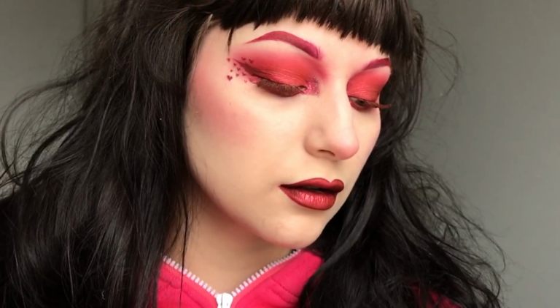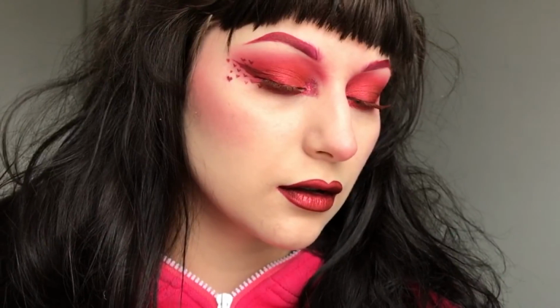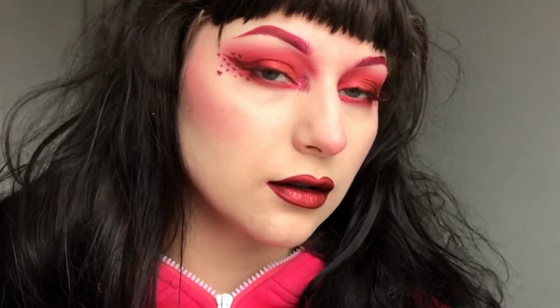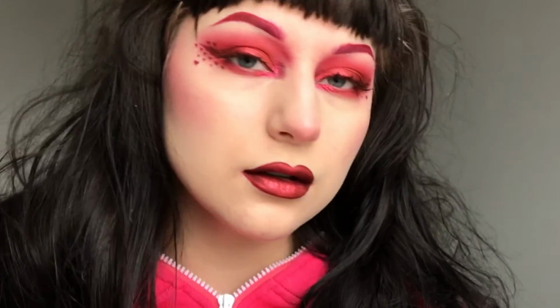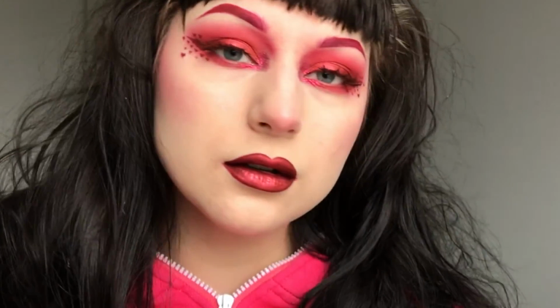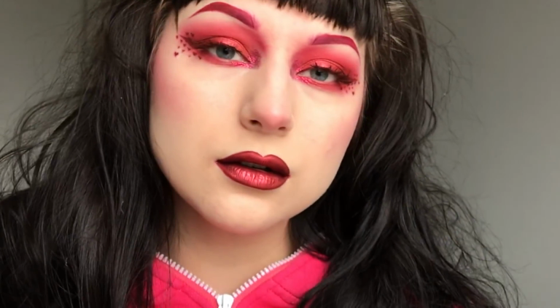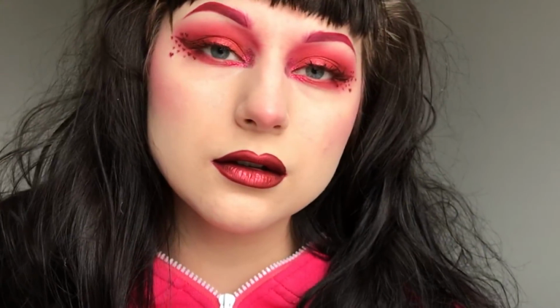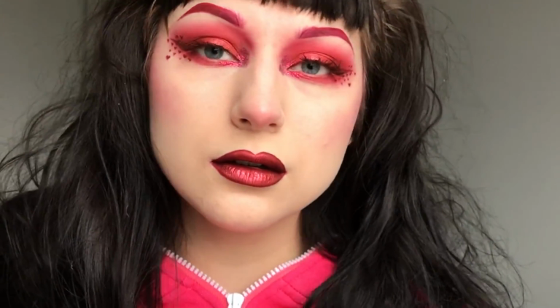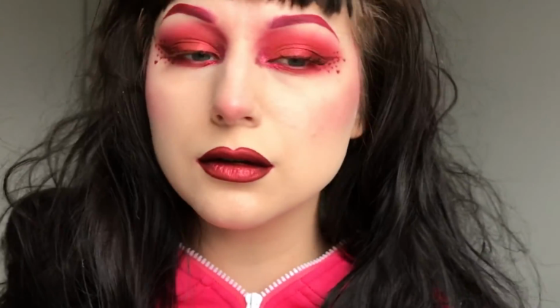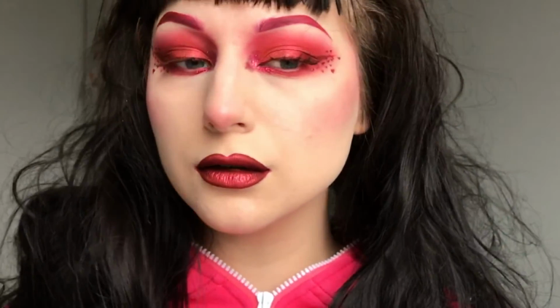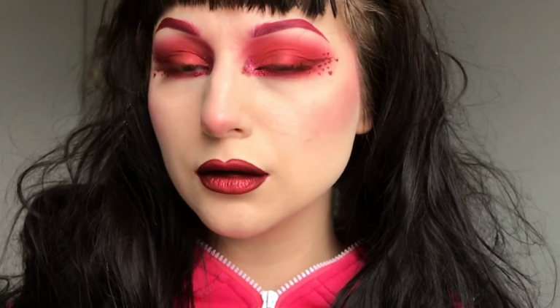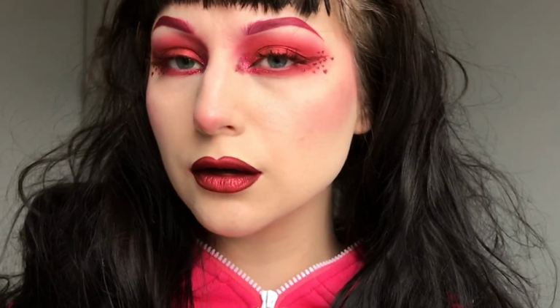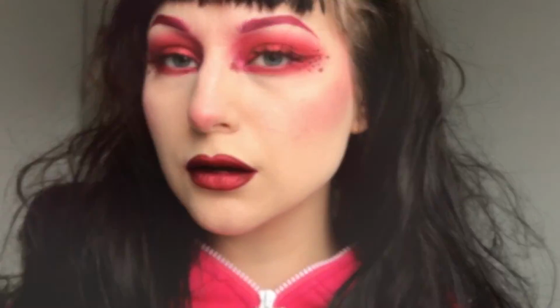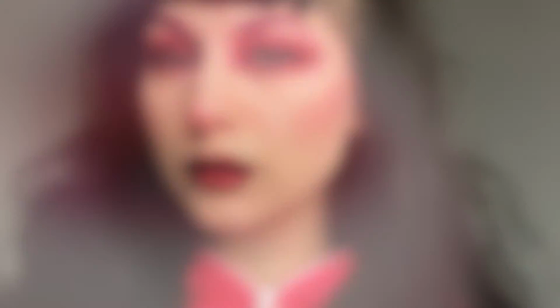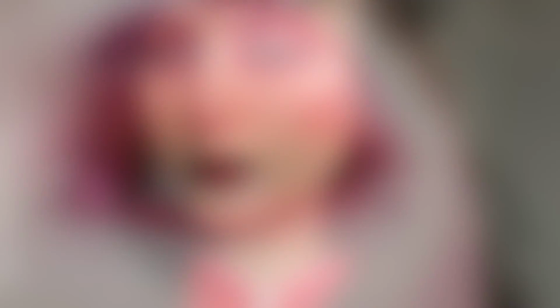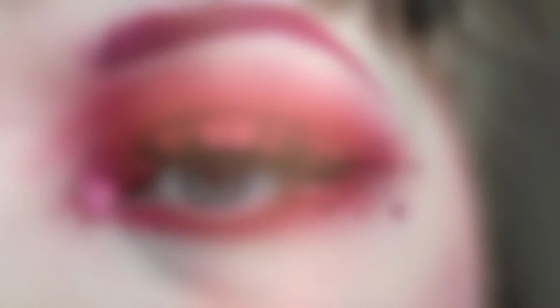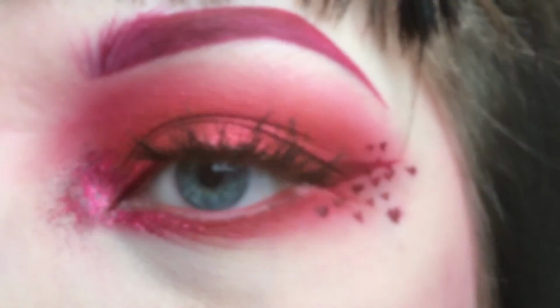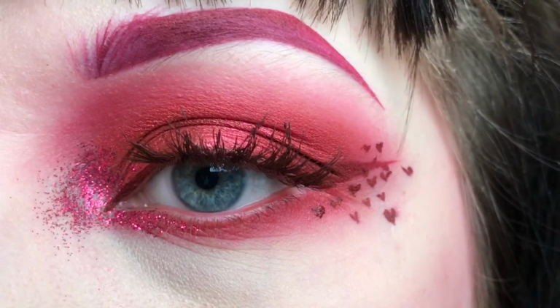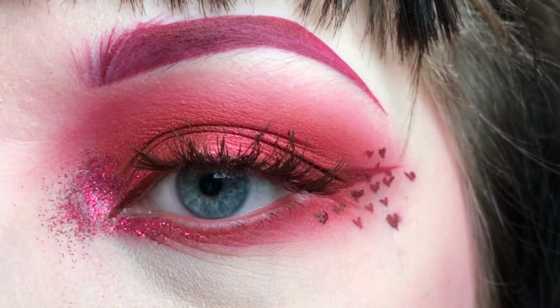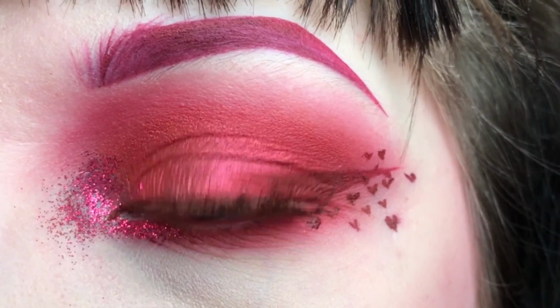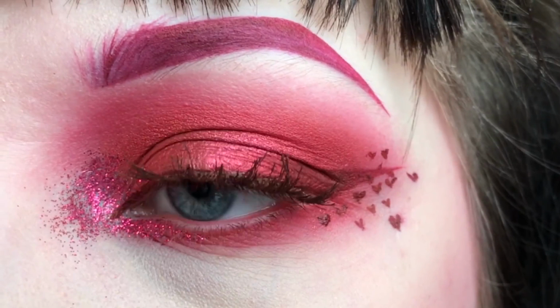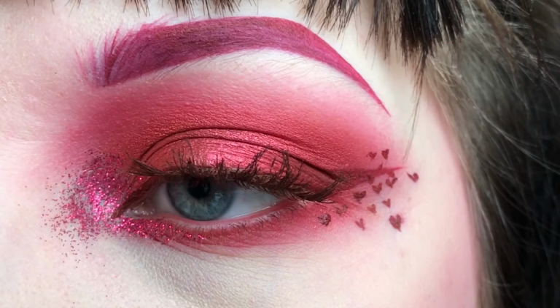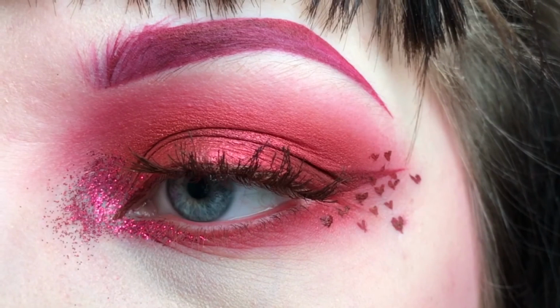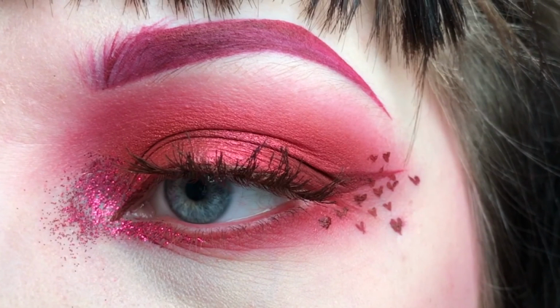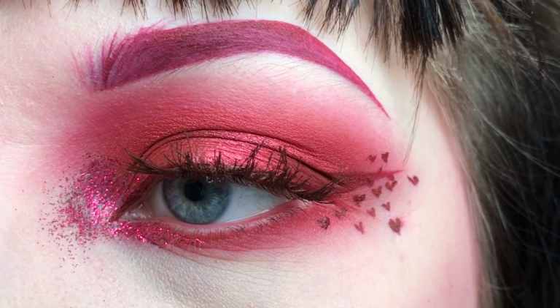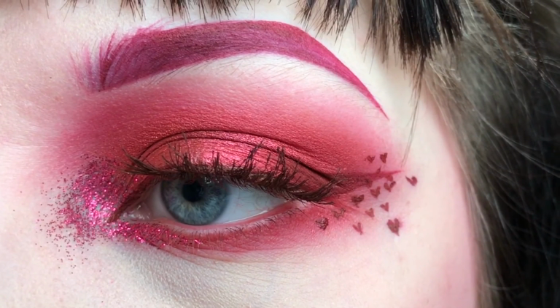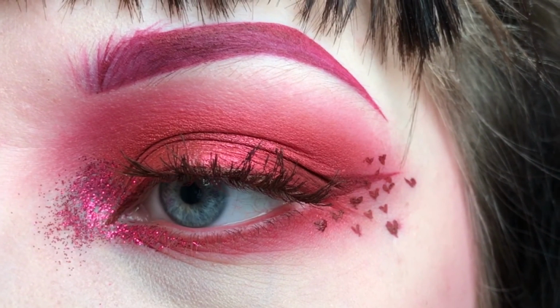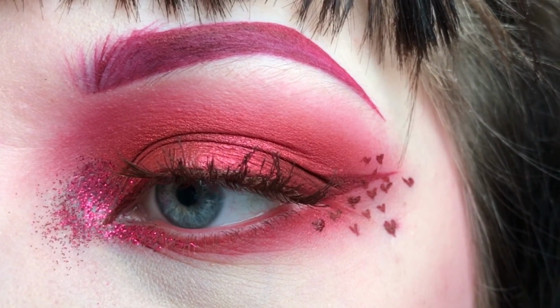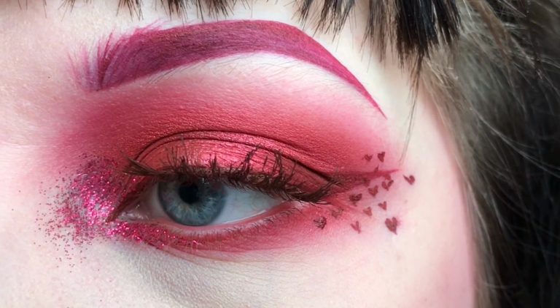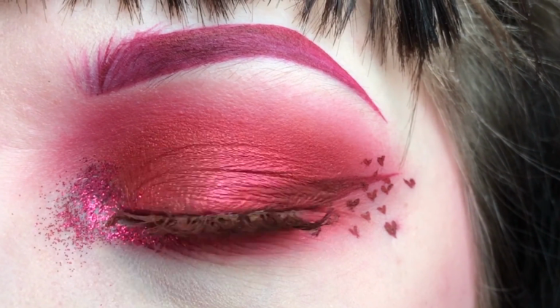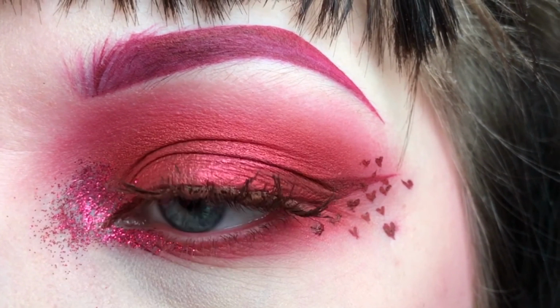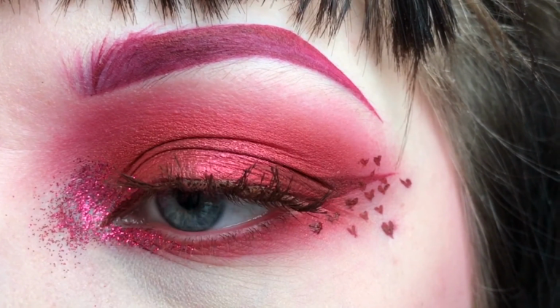And that is the final look. Thank you so much for watching. And here's a close up of the eye. Byeee!